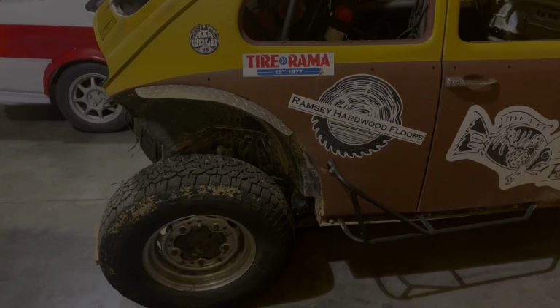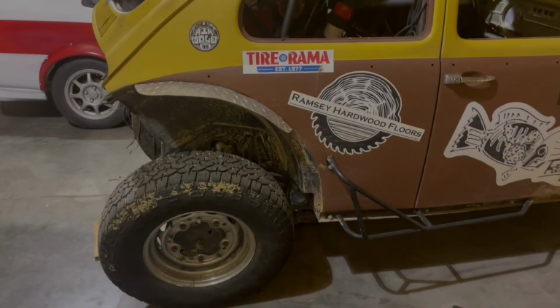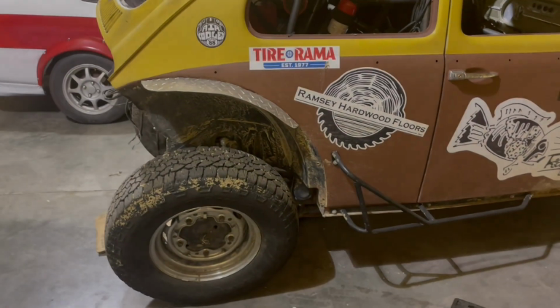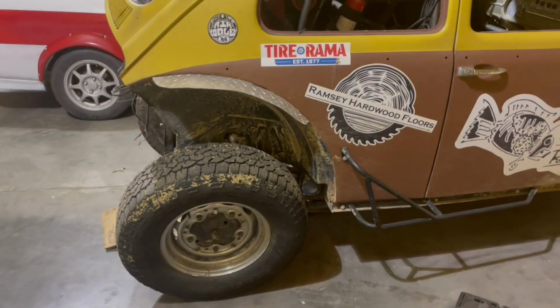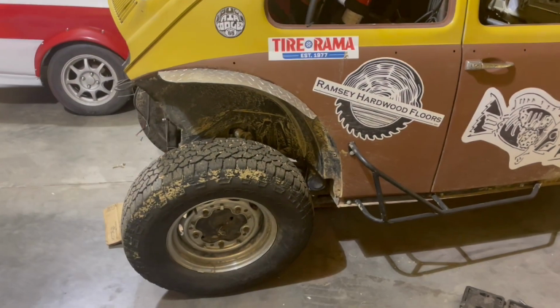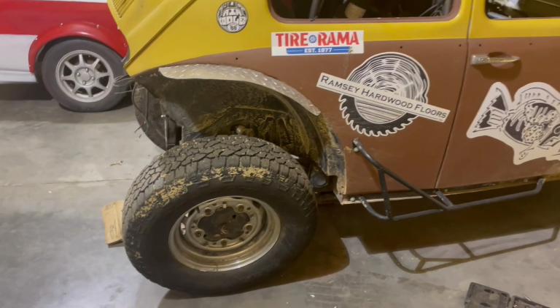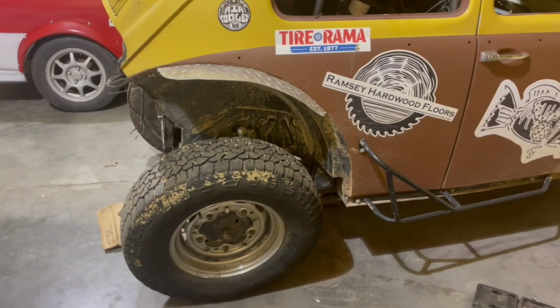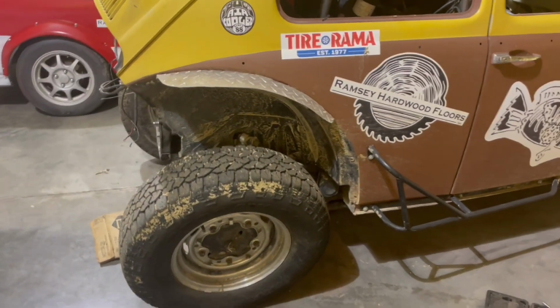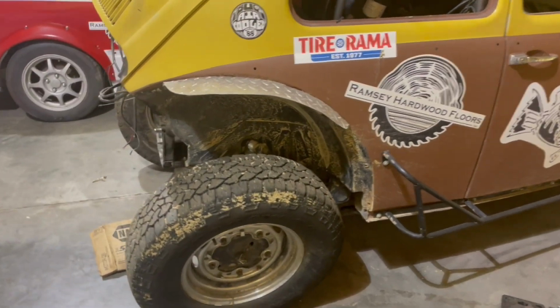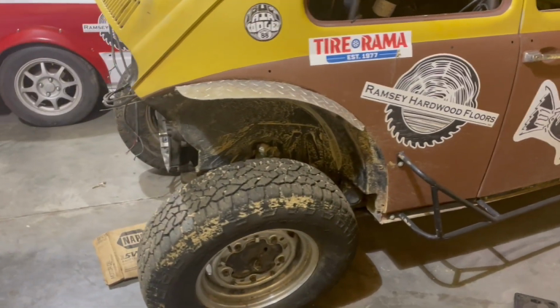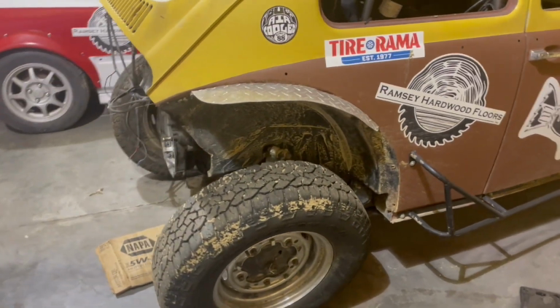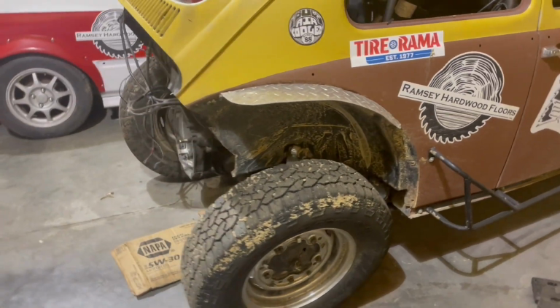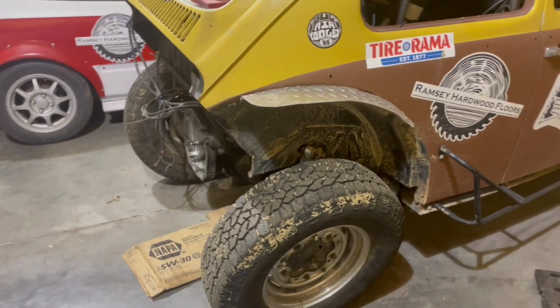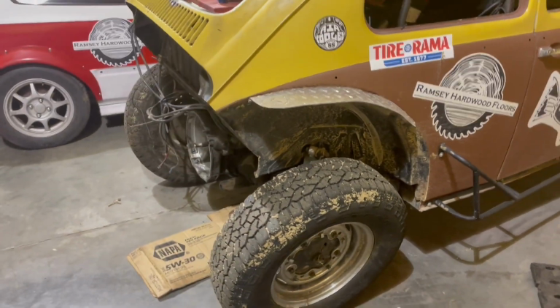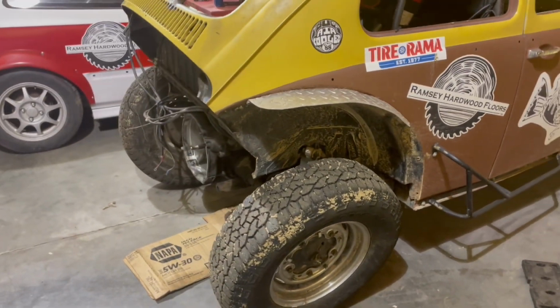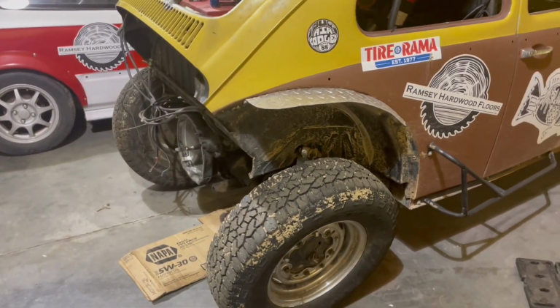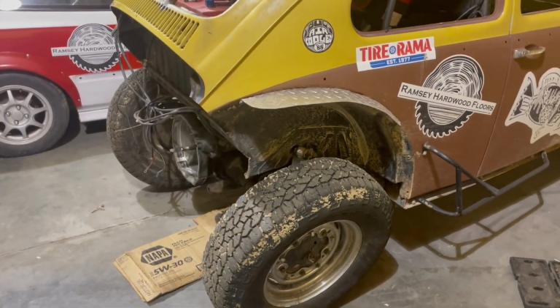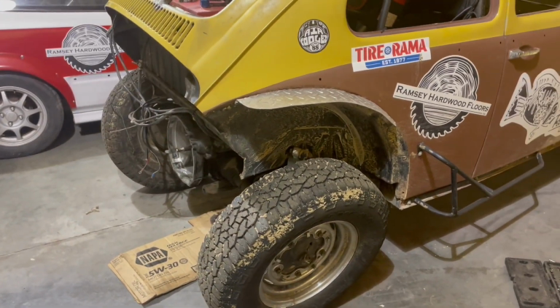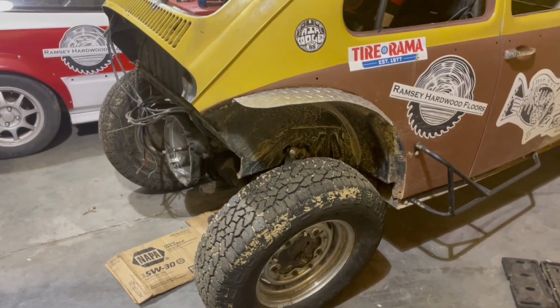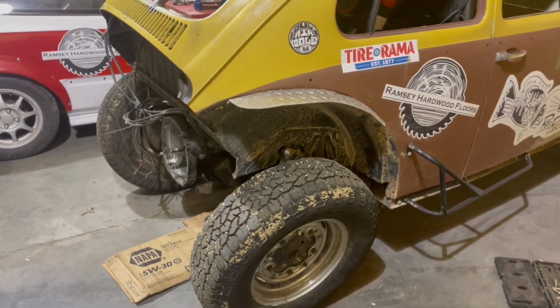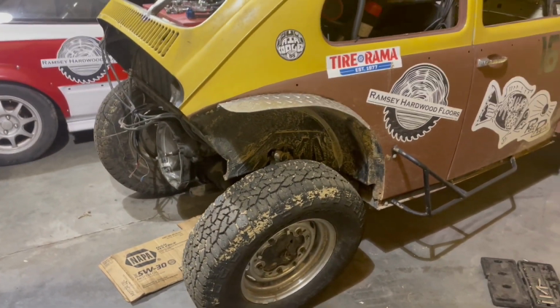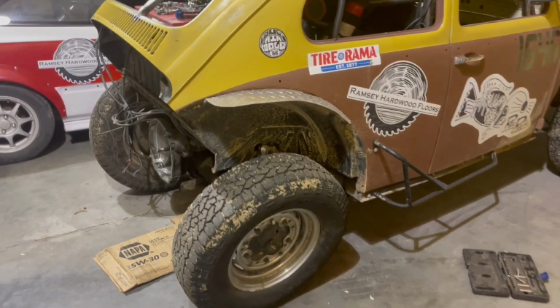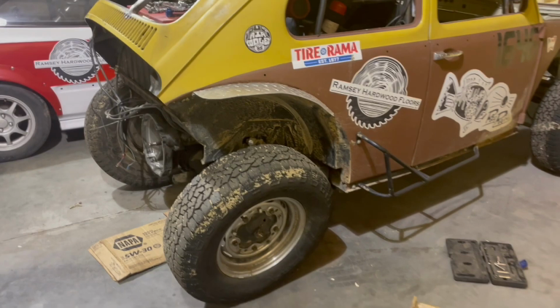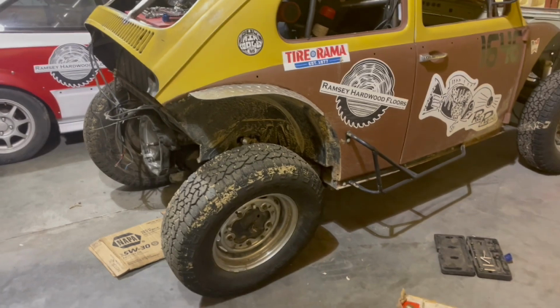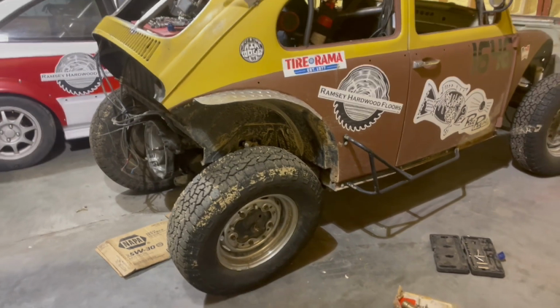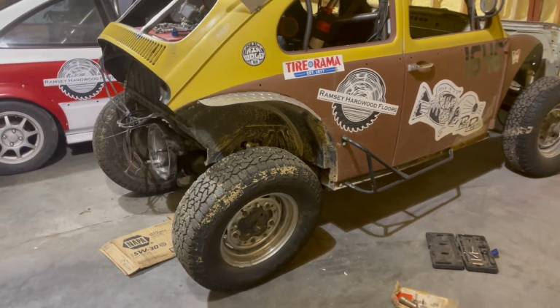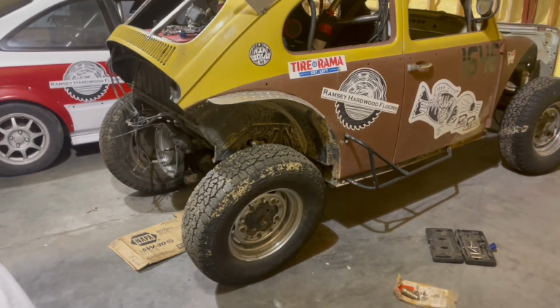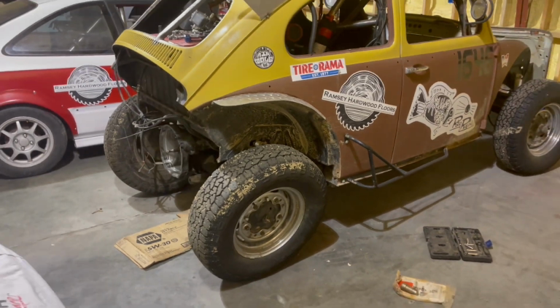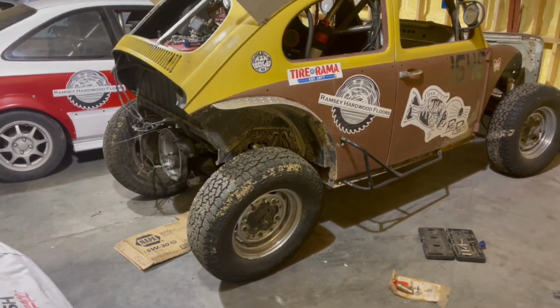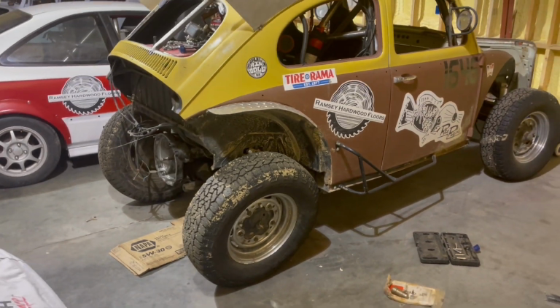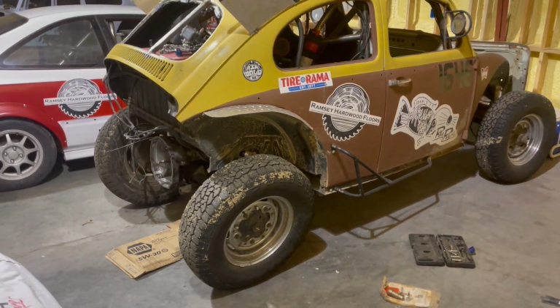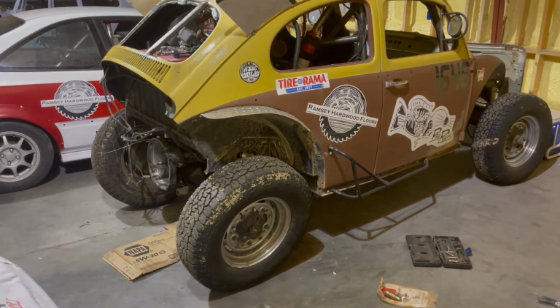Welcome back to the channel. Today we are going to begin the process of swapping my Baja Bug from swing axle to IRS.